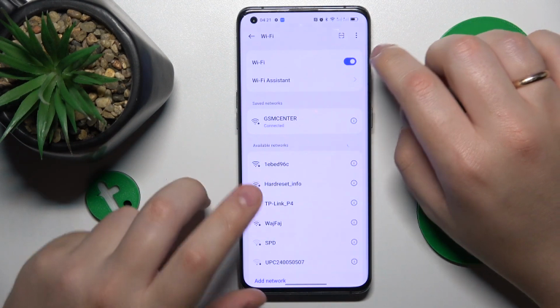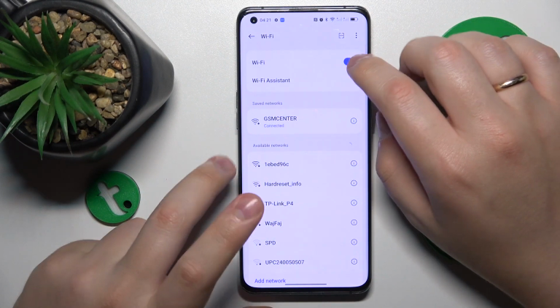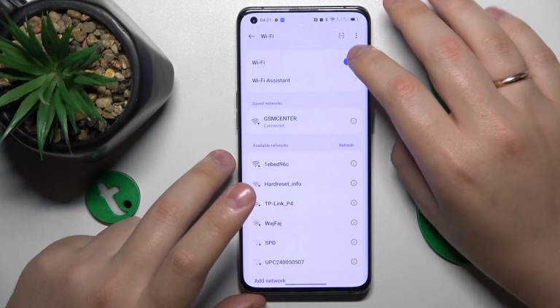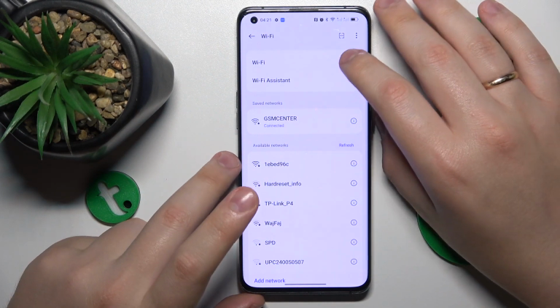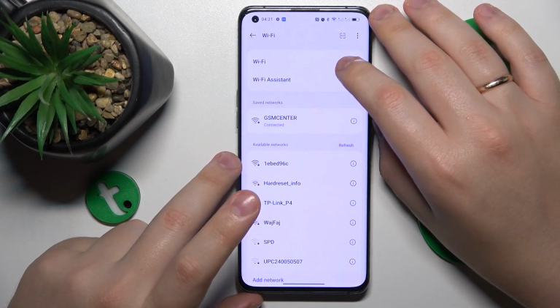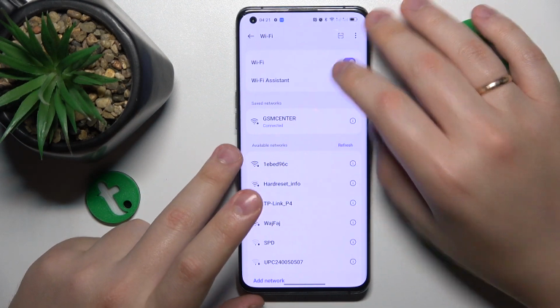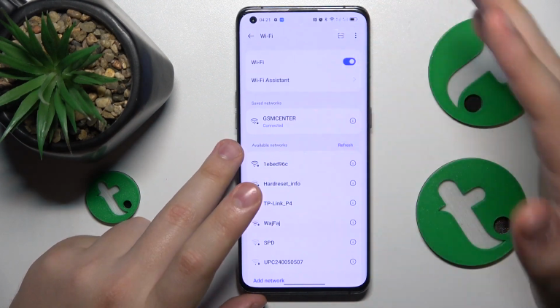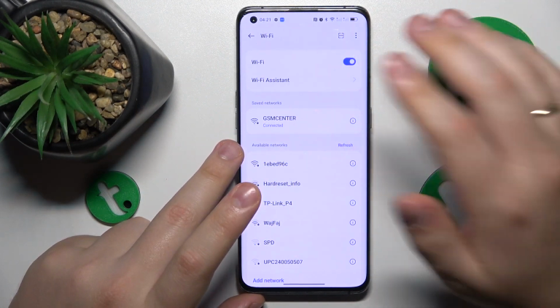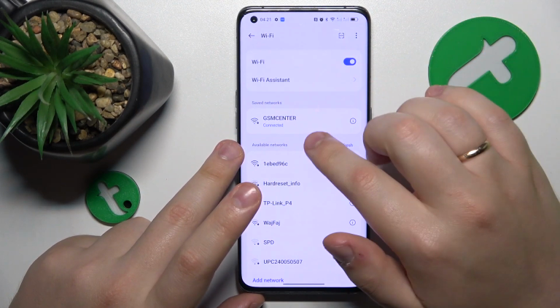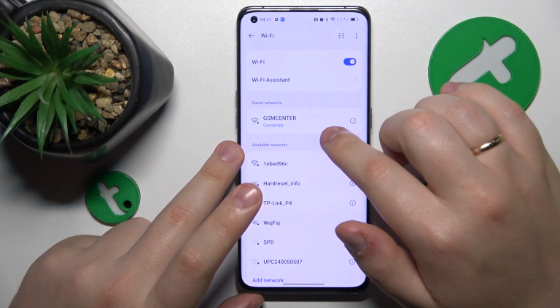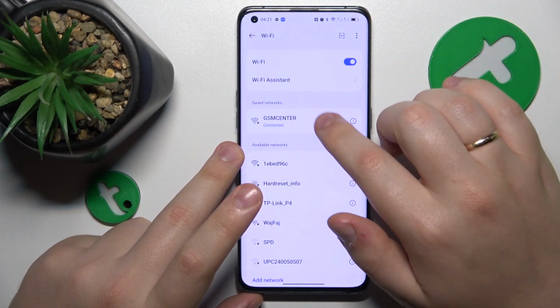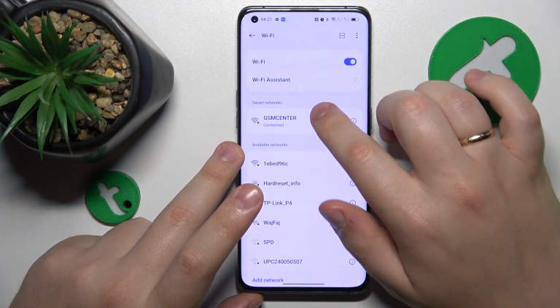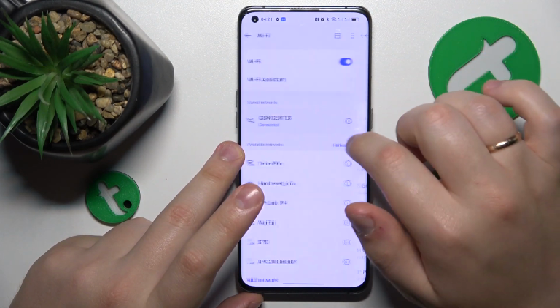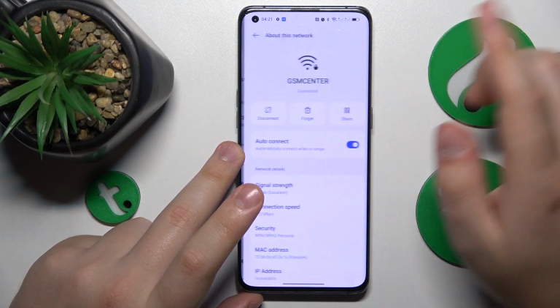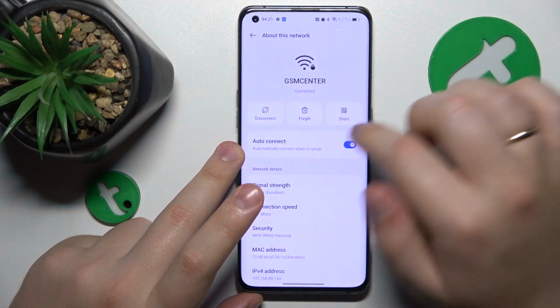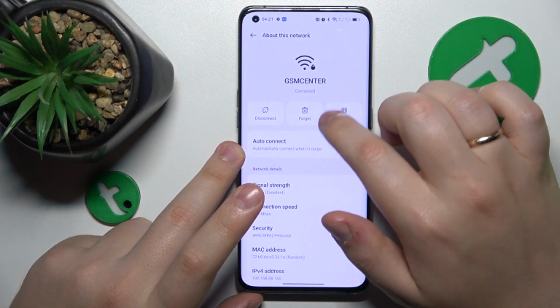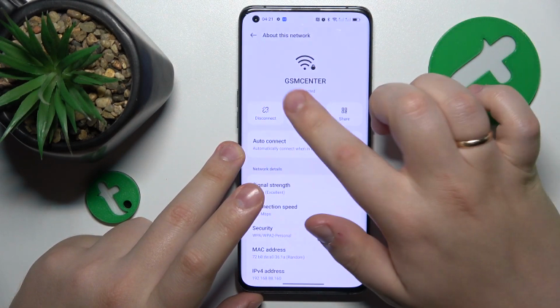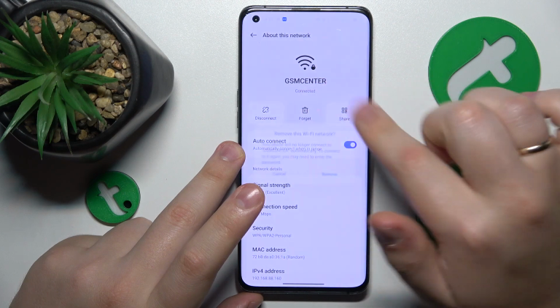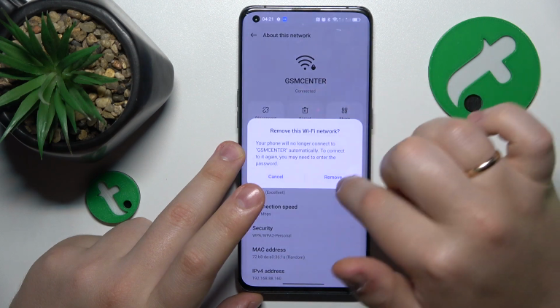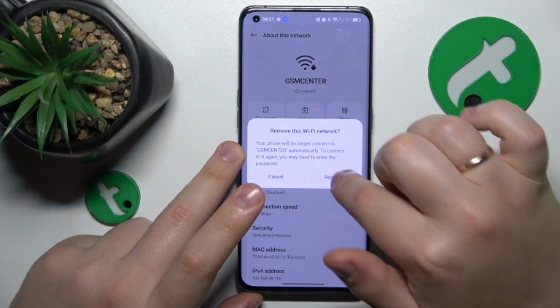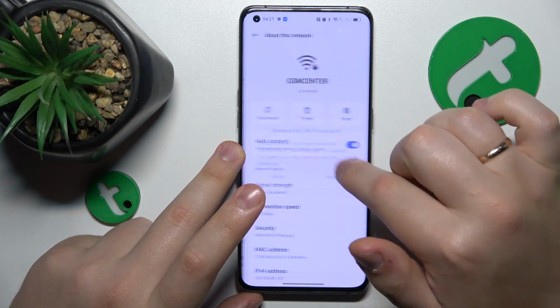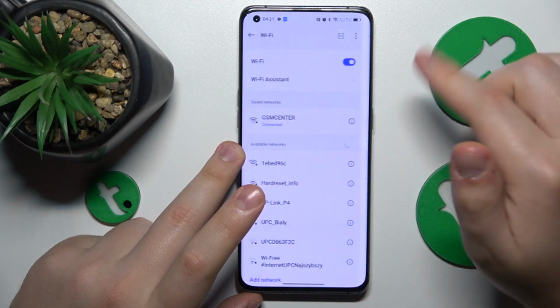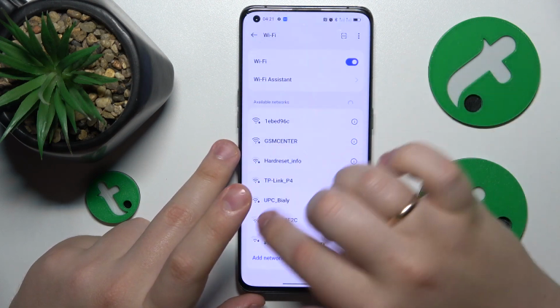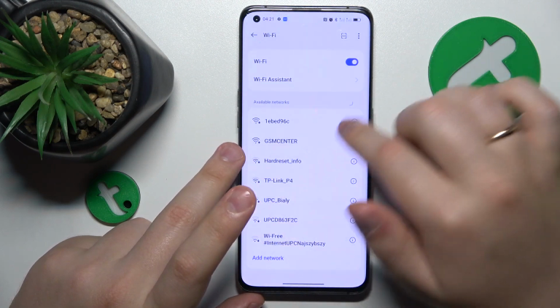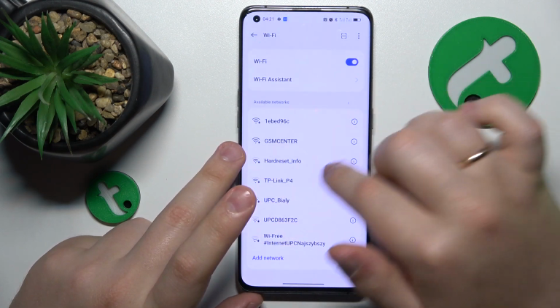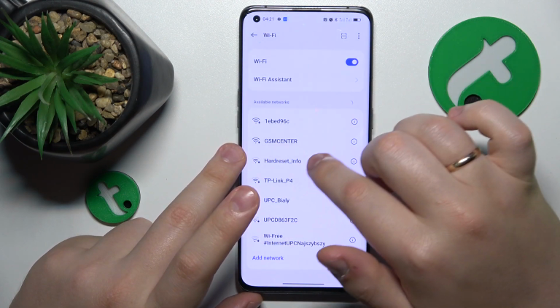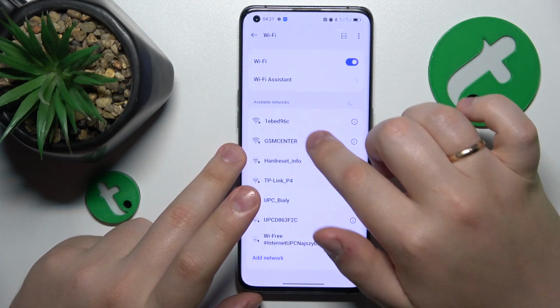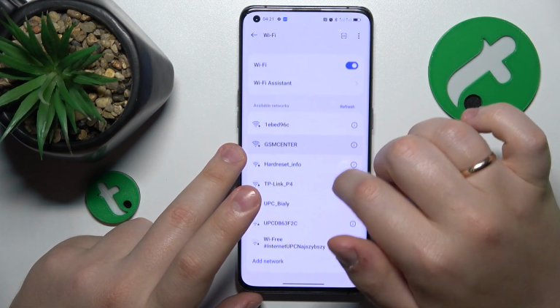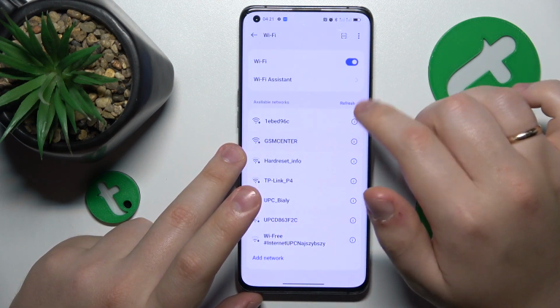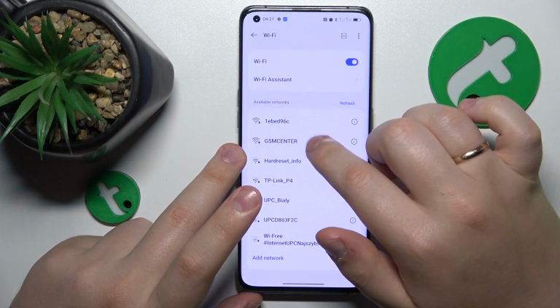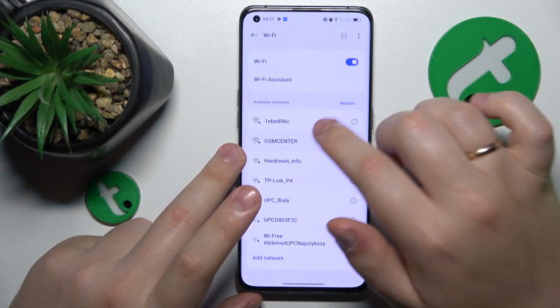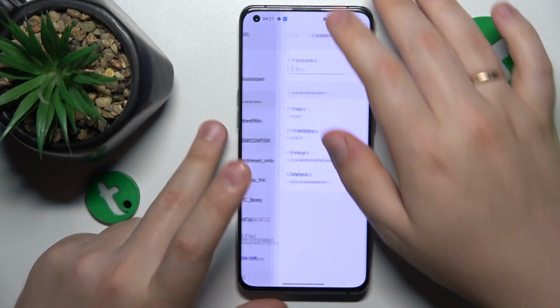The next thing I advise you try is to forget whatever network you're having issues with, and then reconnect your phone to it.